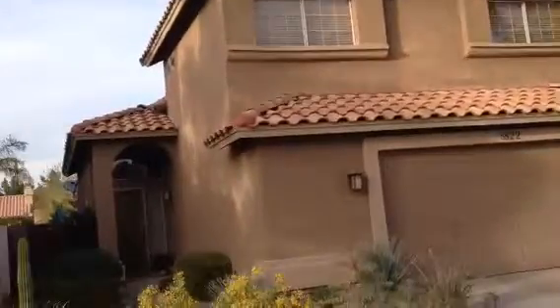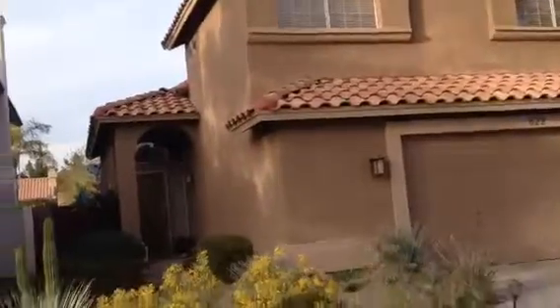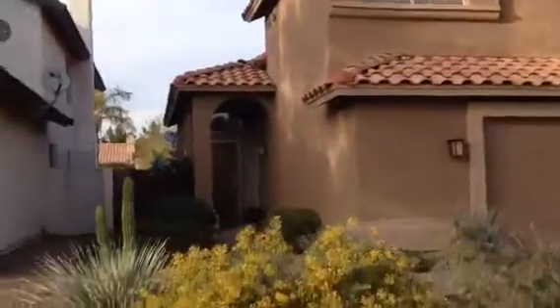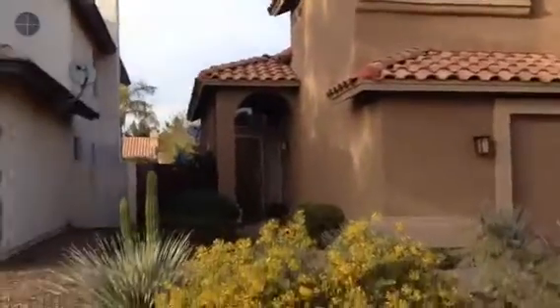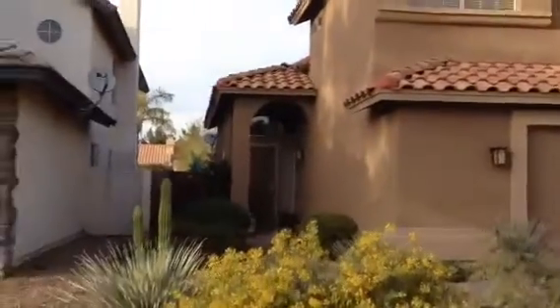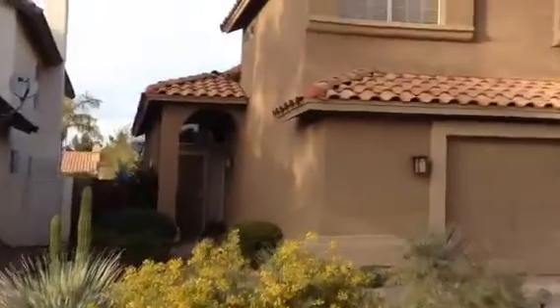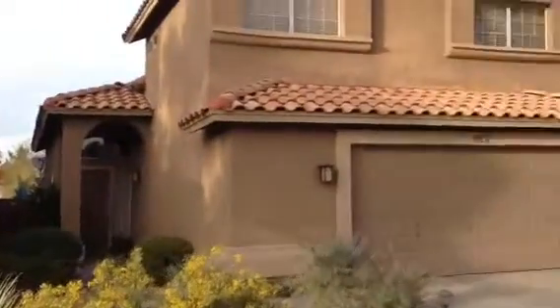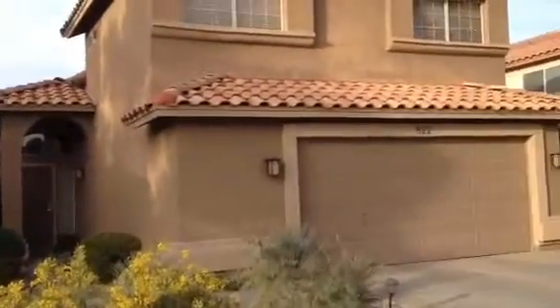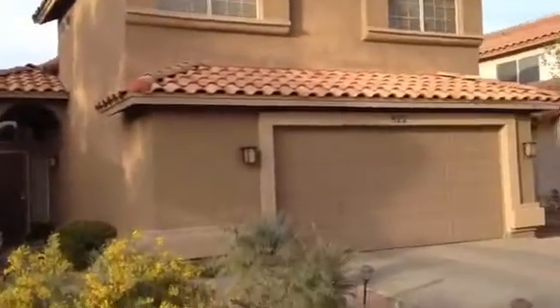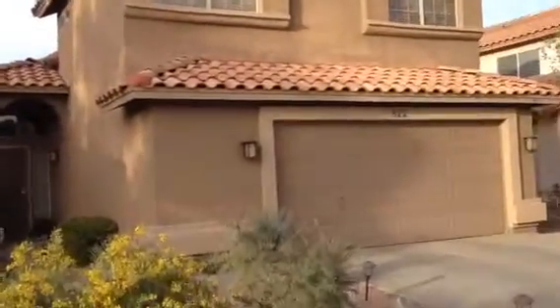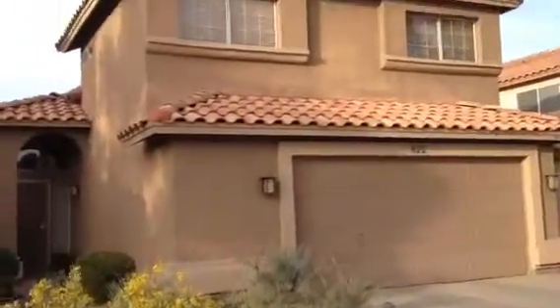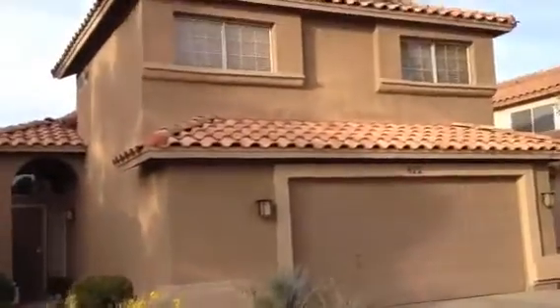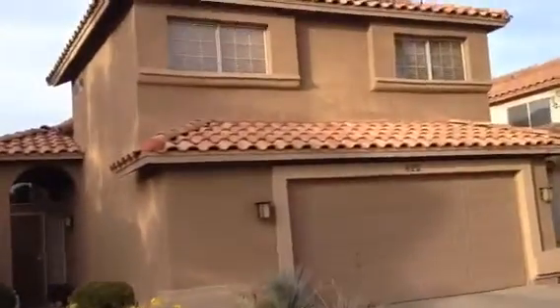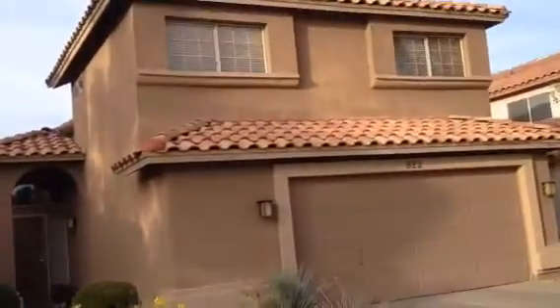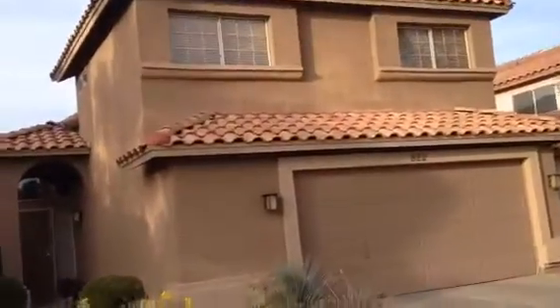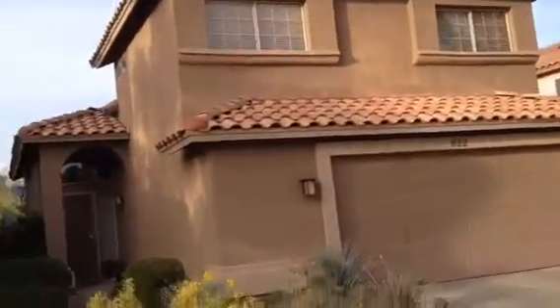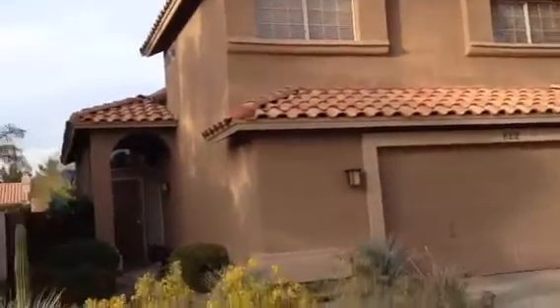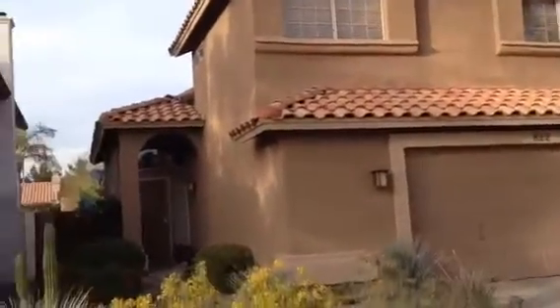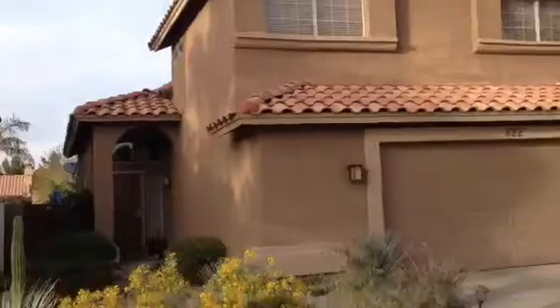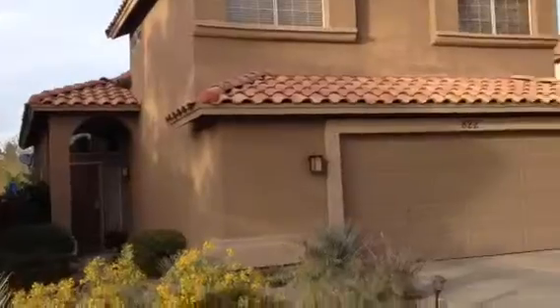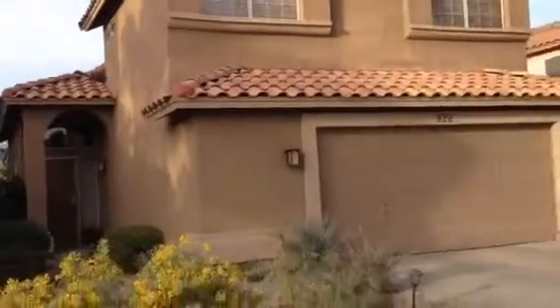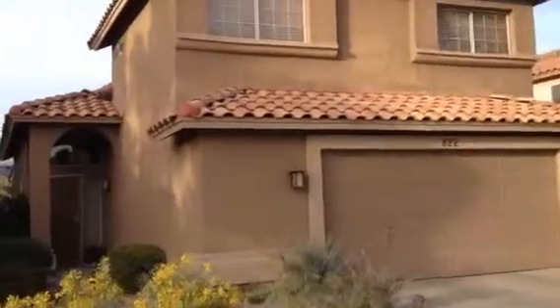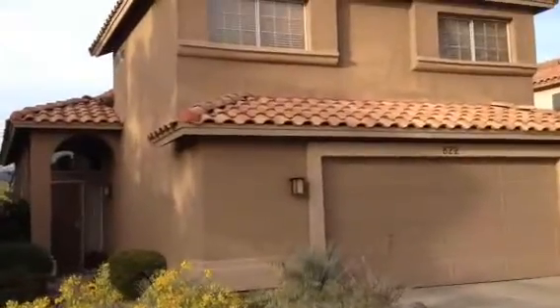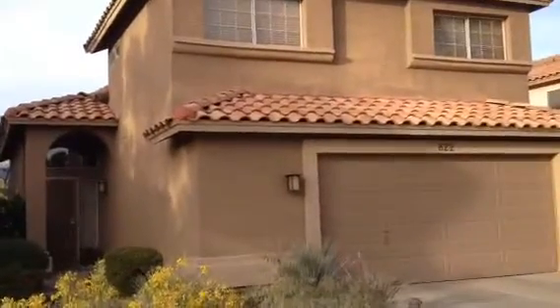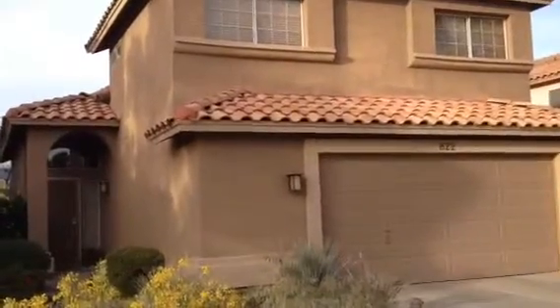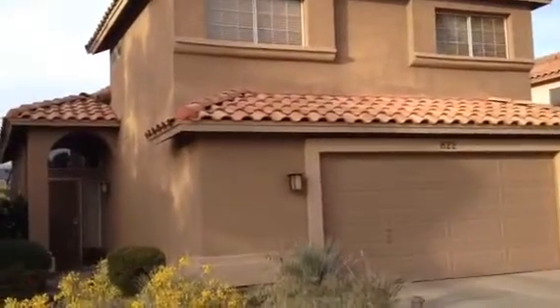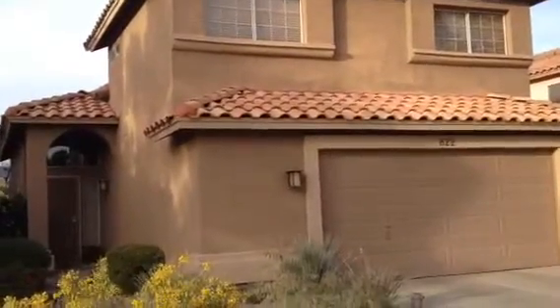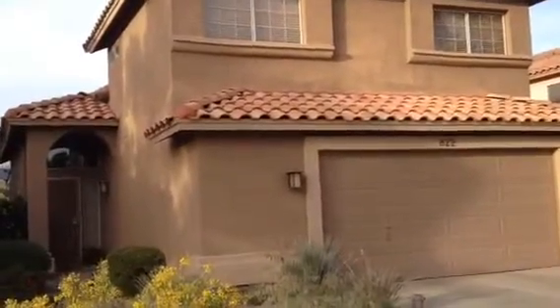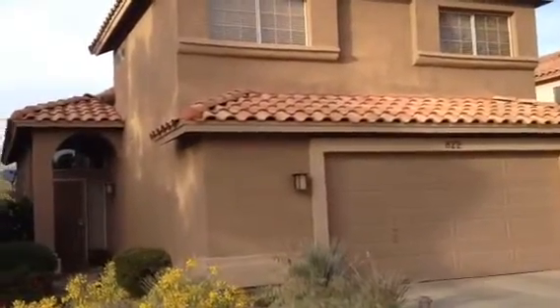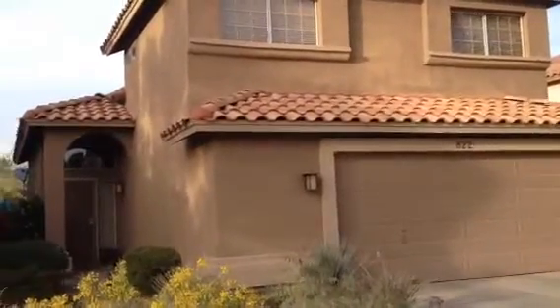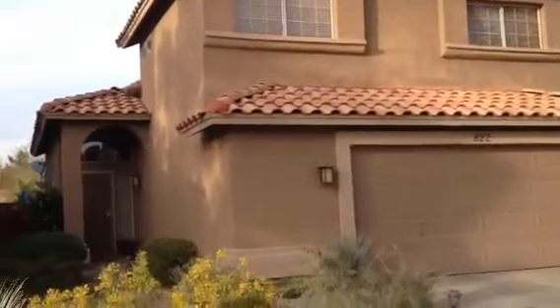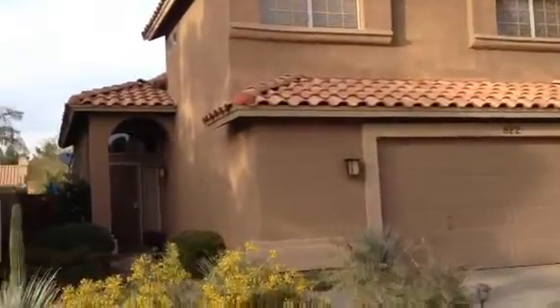It has nice landscaping. The roof looks good. The stucco looks good. Two-car garage. The garage door is in good condition.